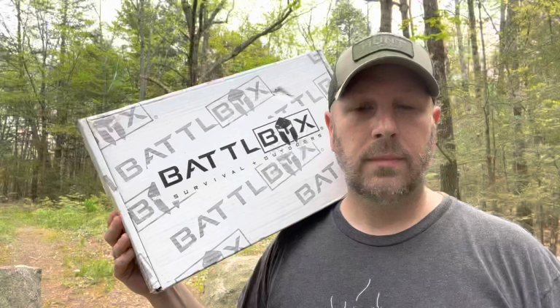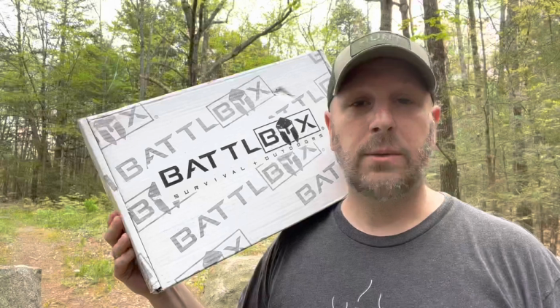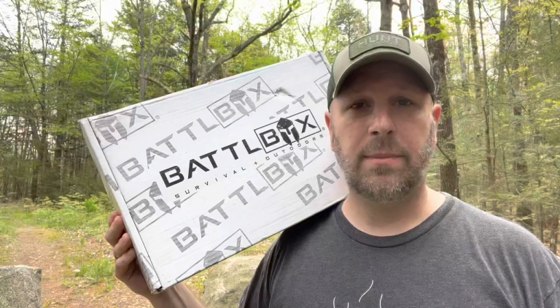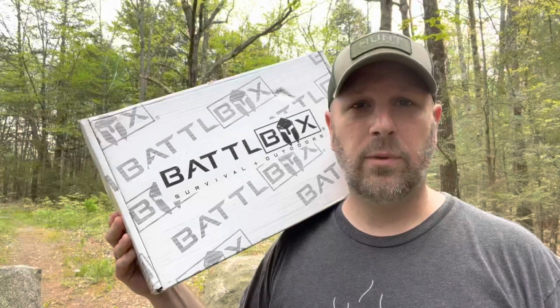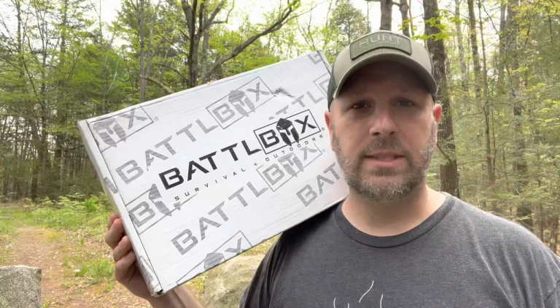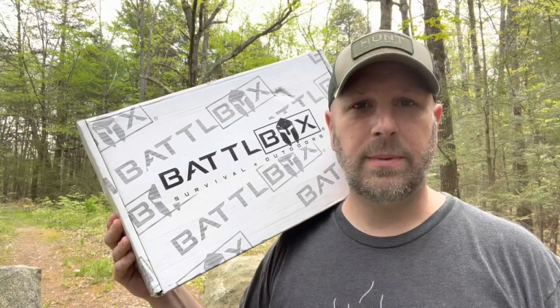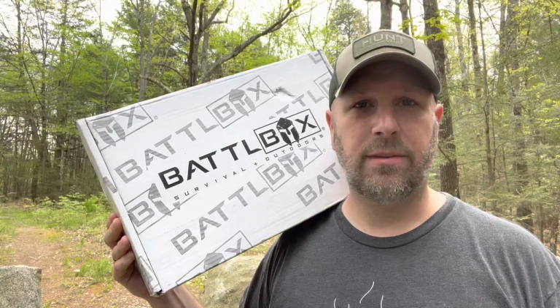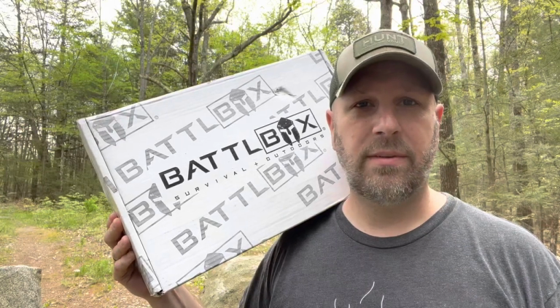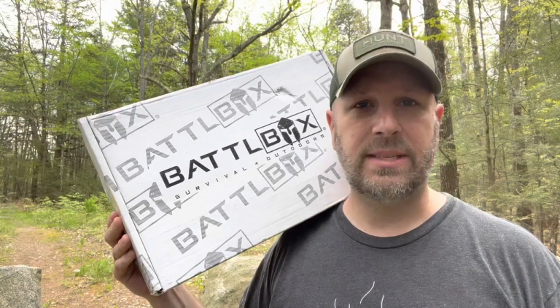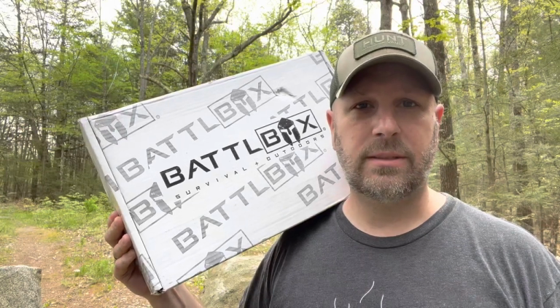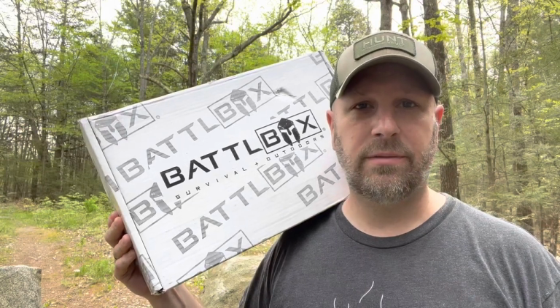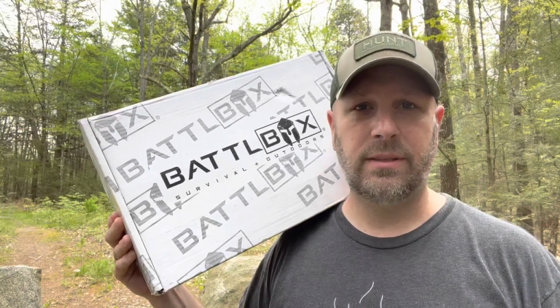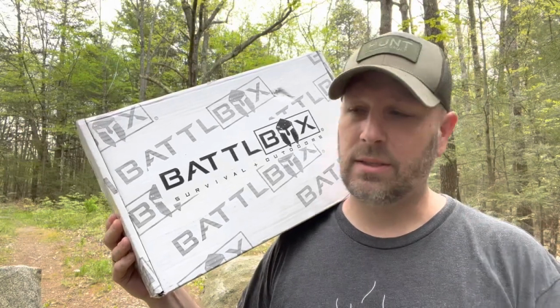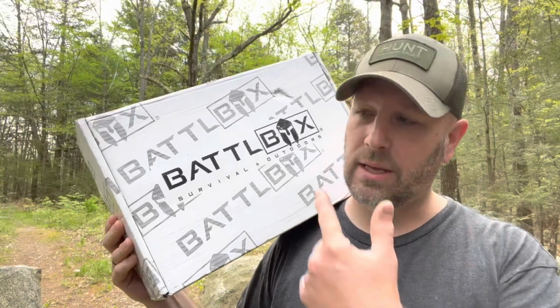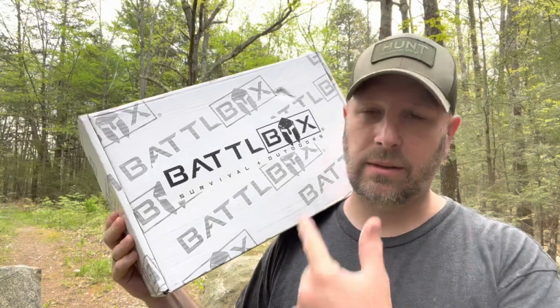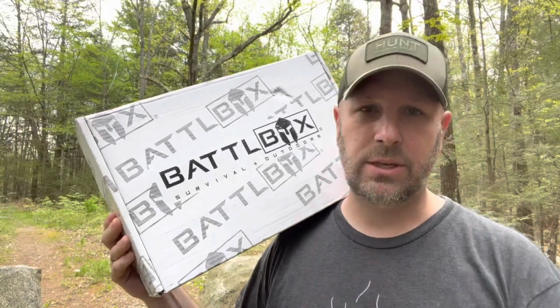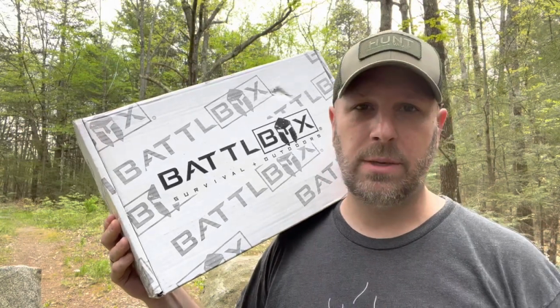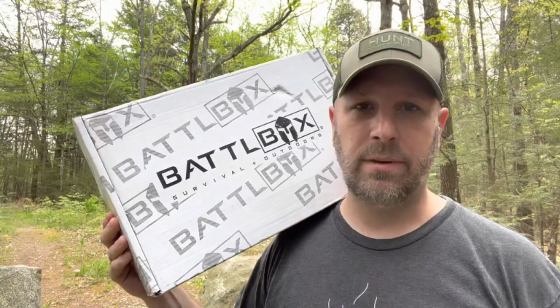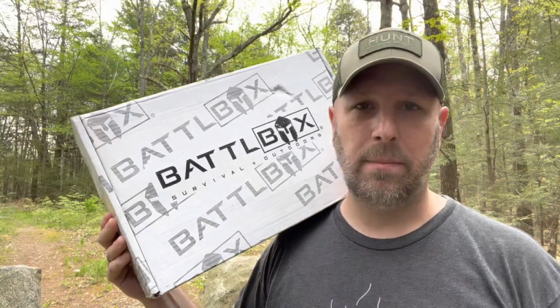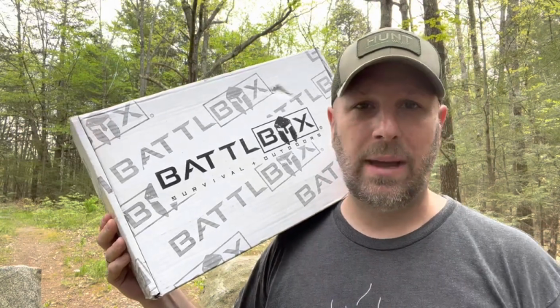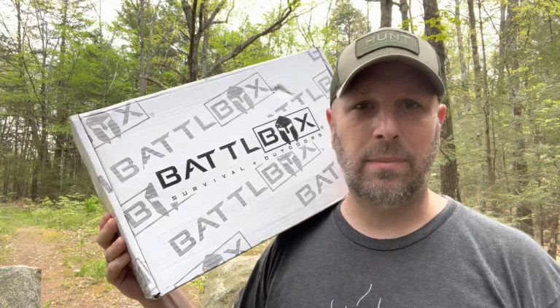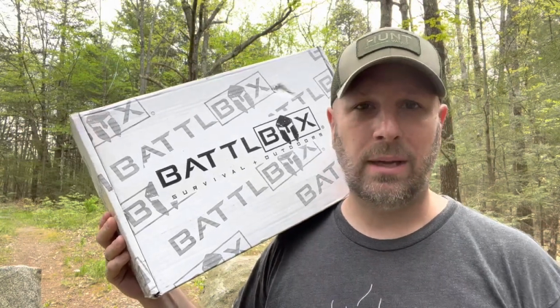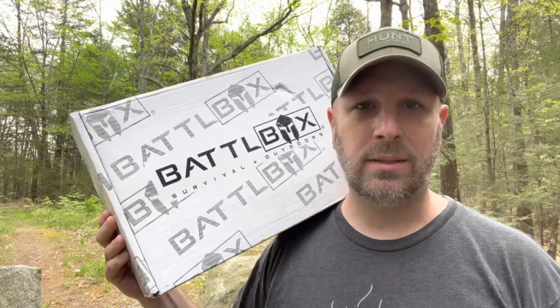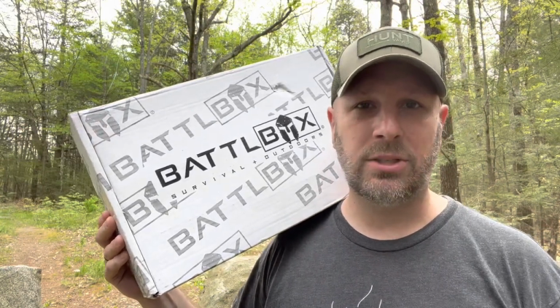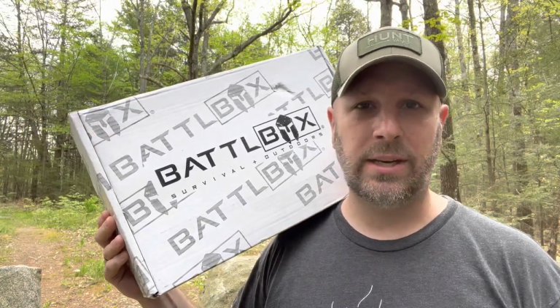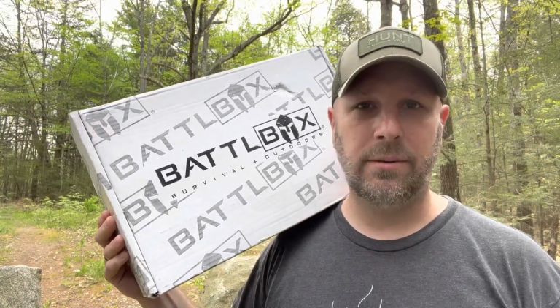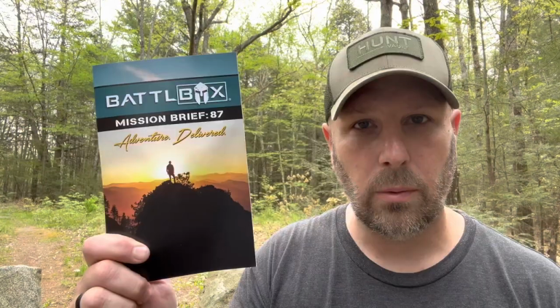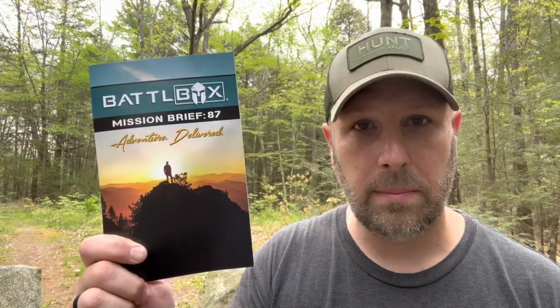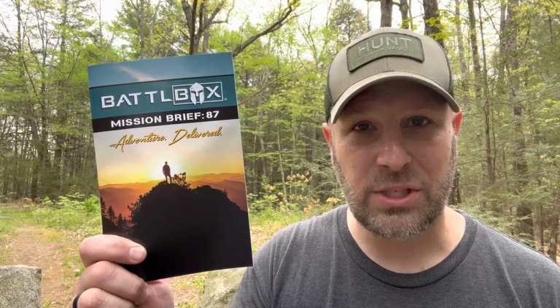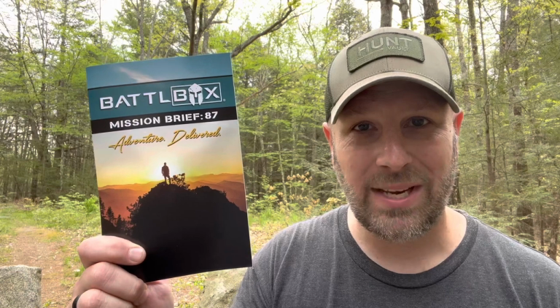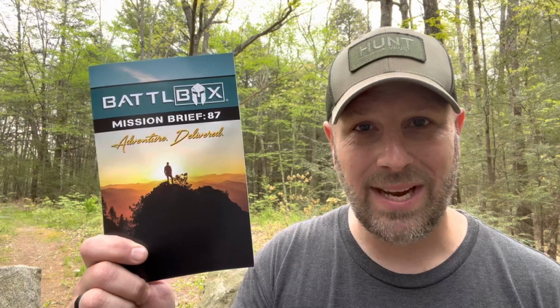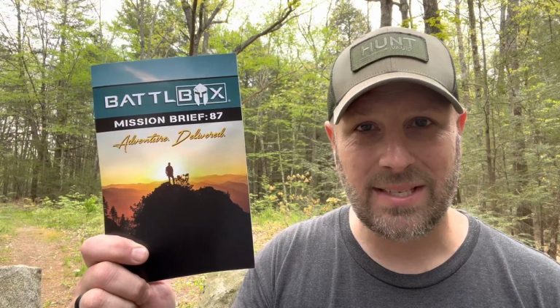Hey, what's up everyone, Tim here from Everyday Tactical Vids. Just got our latest shipment from BattleBox. Let's check it out. We're at Mission 87.